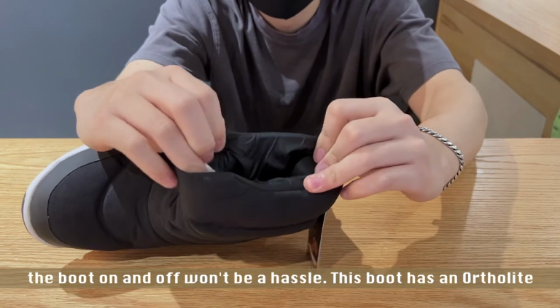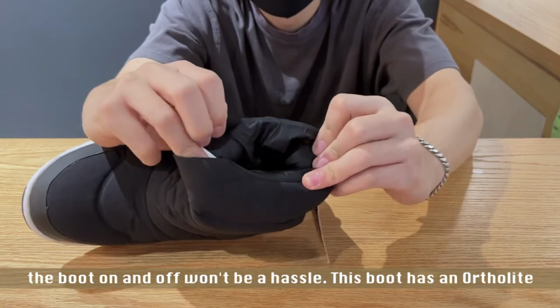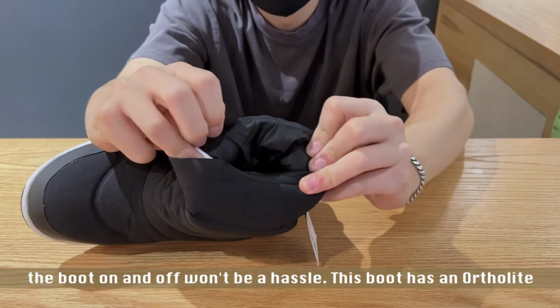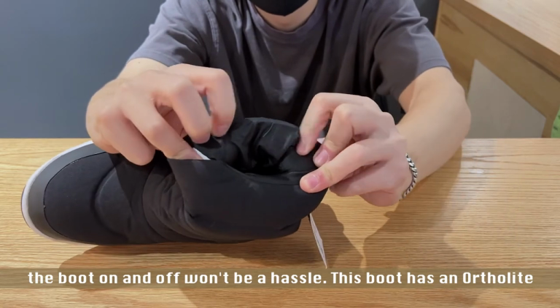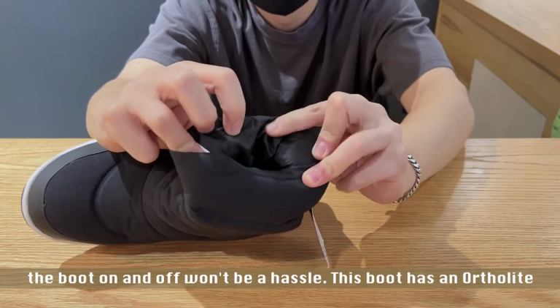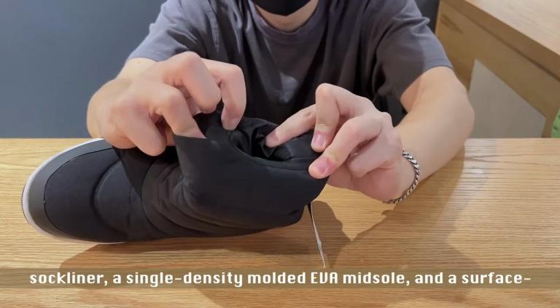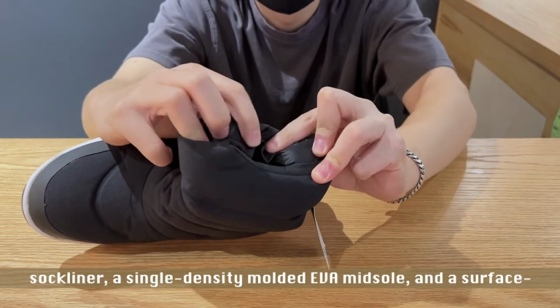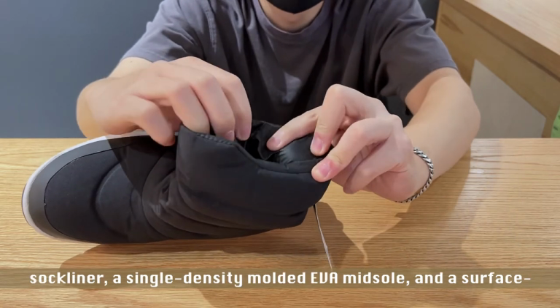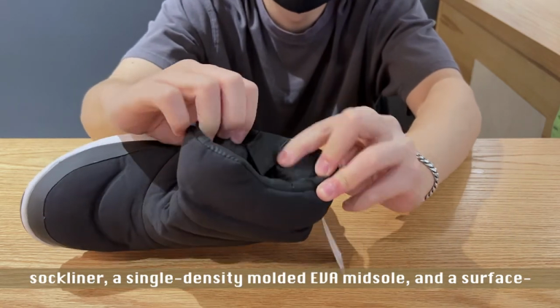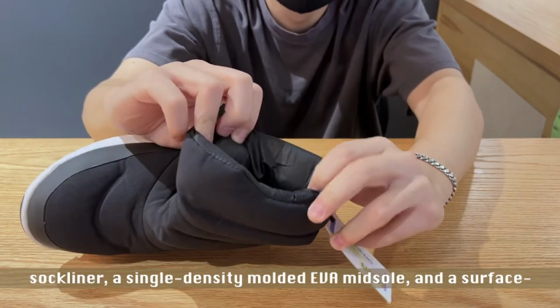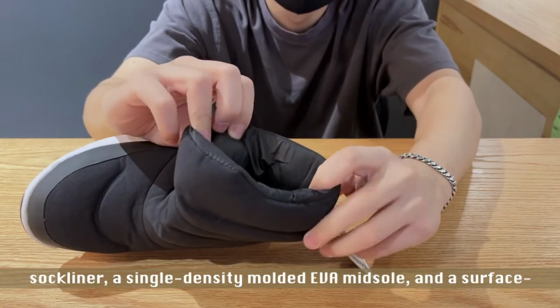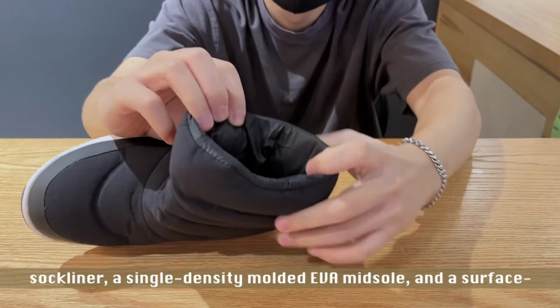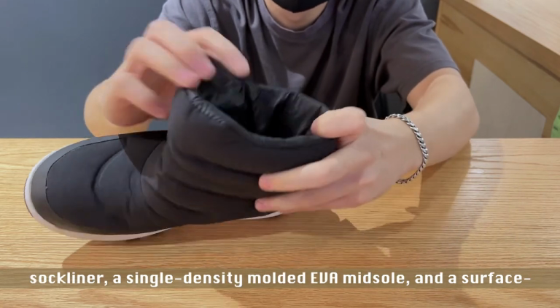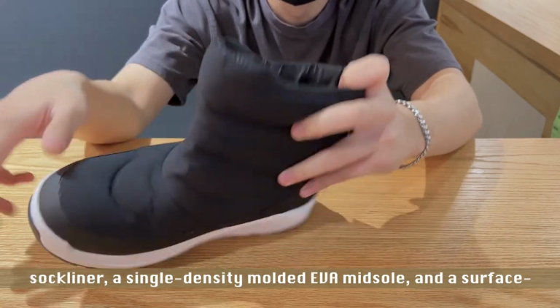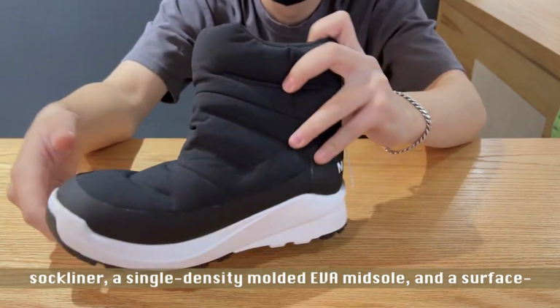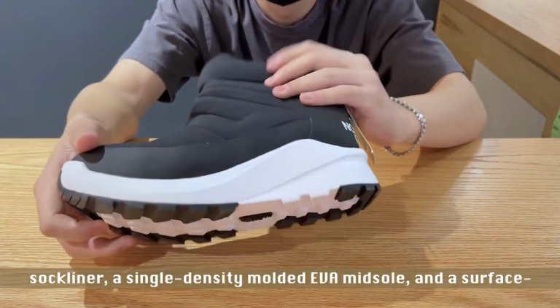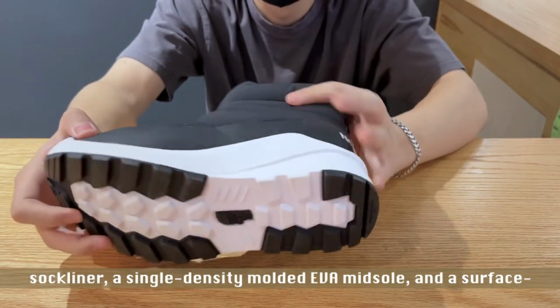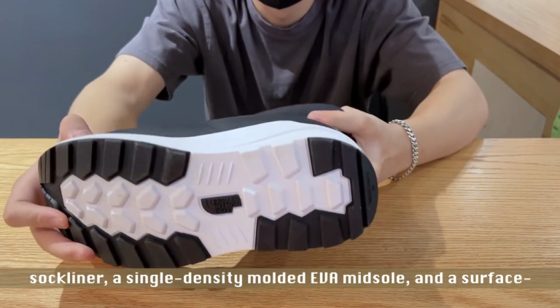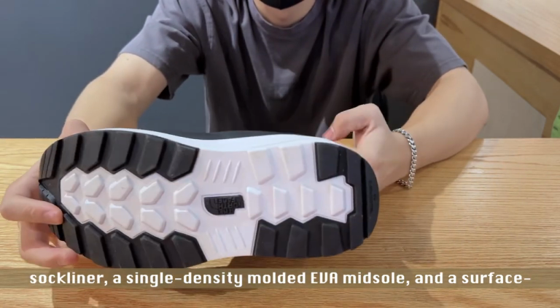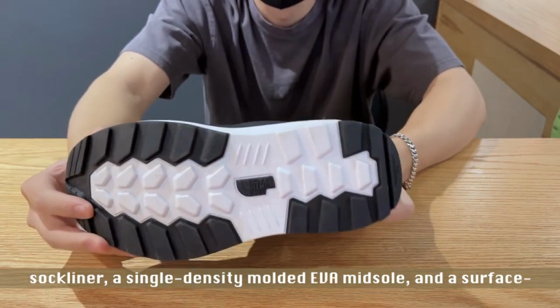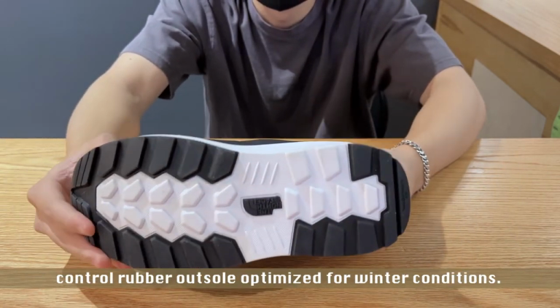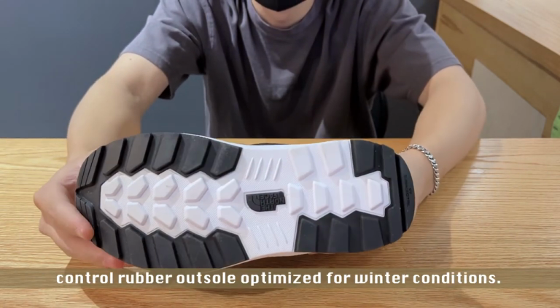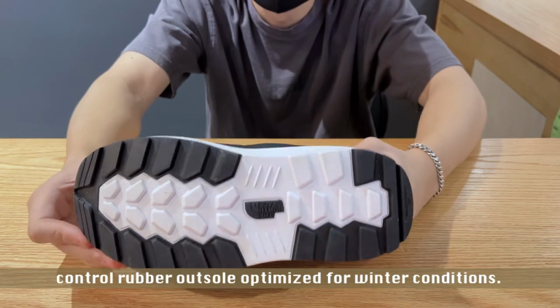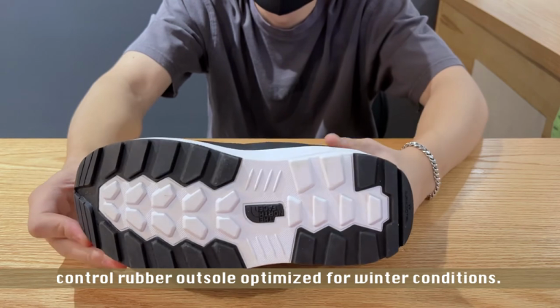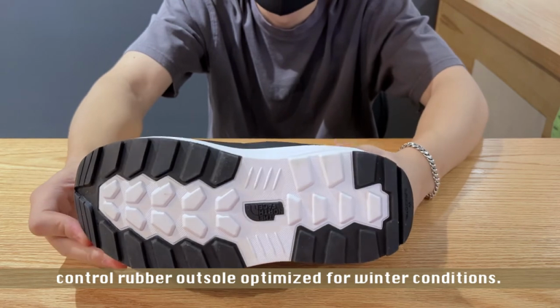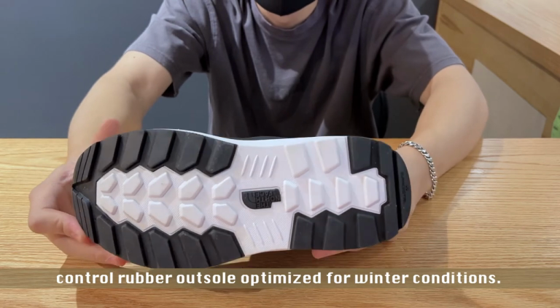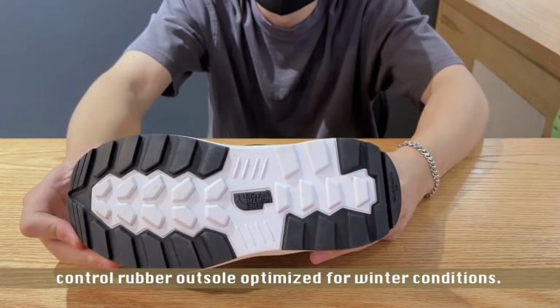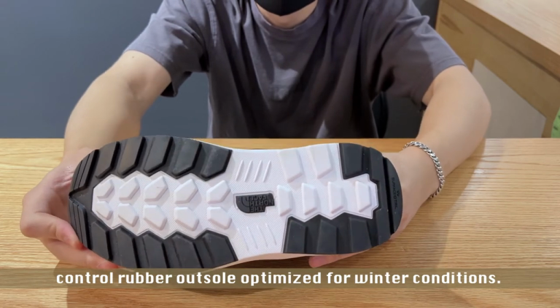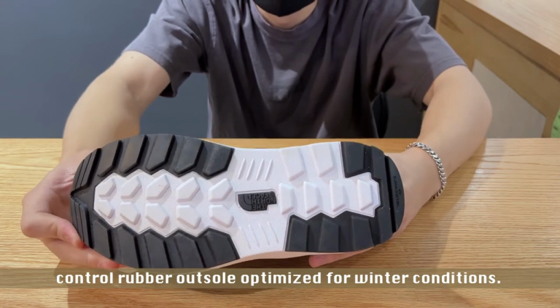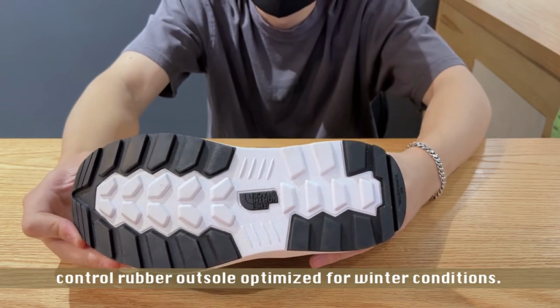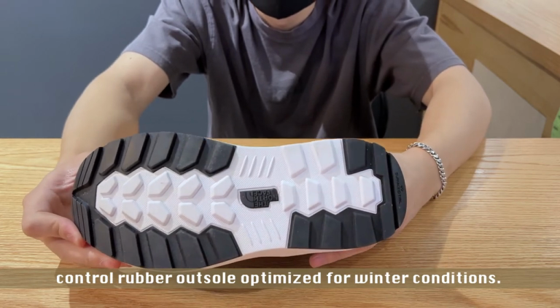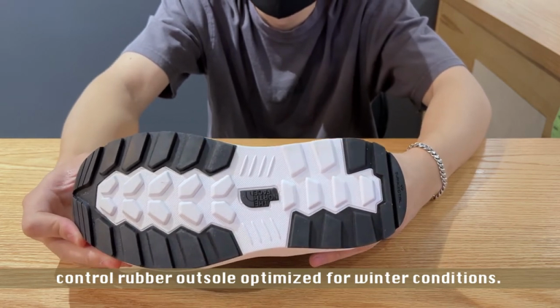This boot has an OrthoLite sock liner, single-density molded EVA midsole, and a Surface Control rubber outsole optimized for winter conditions.